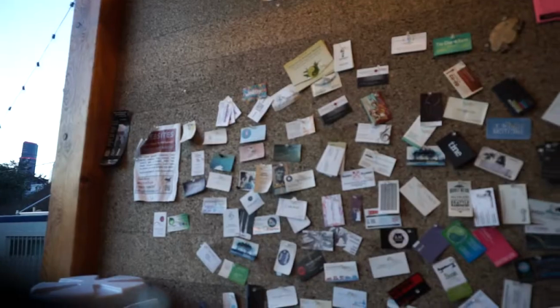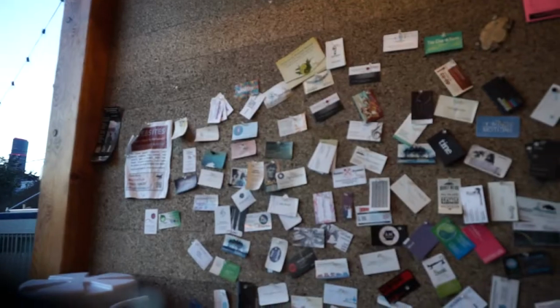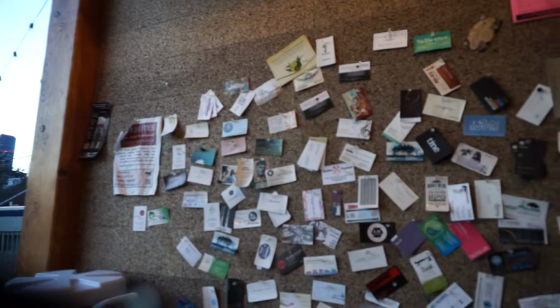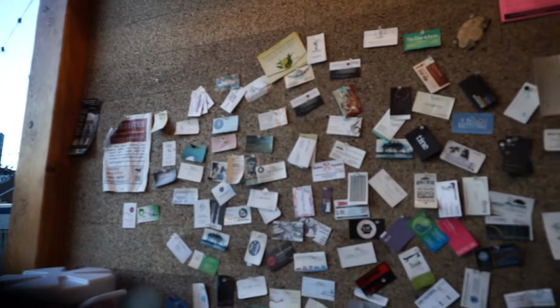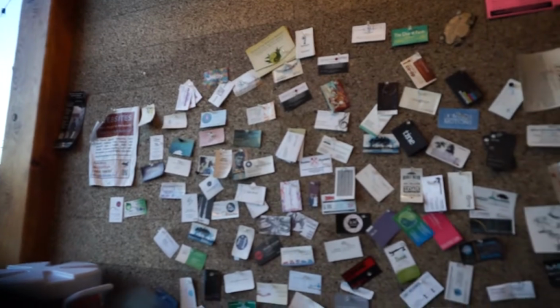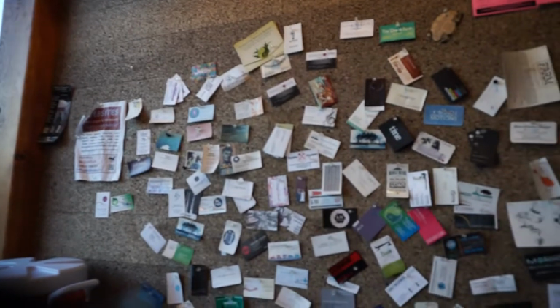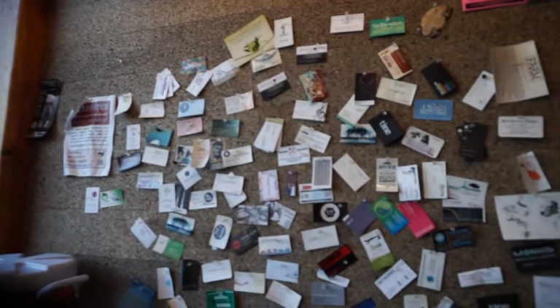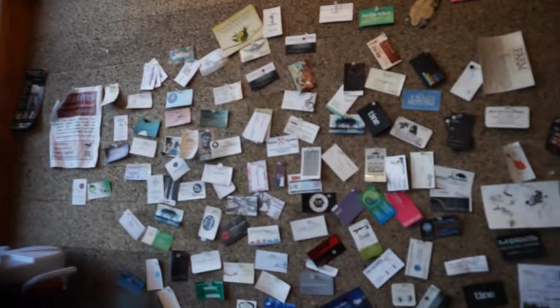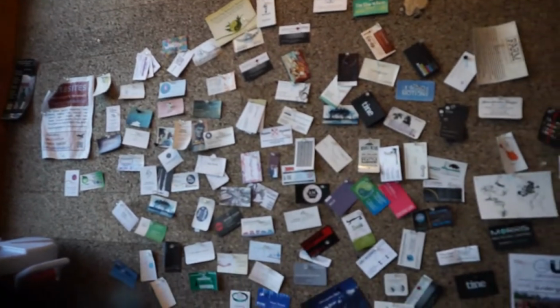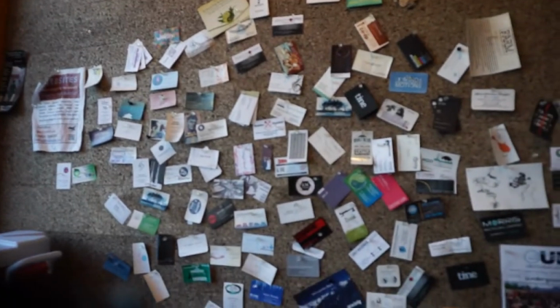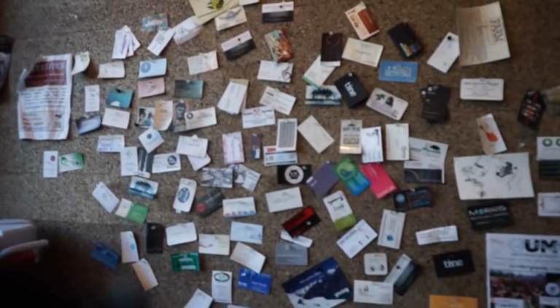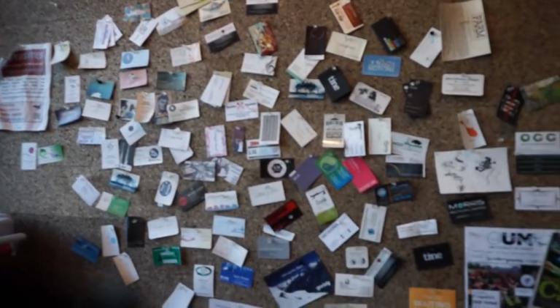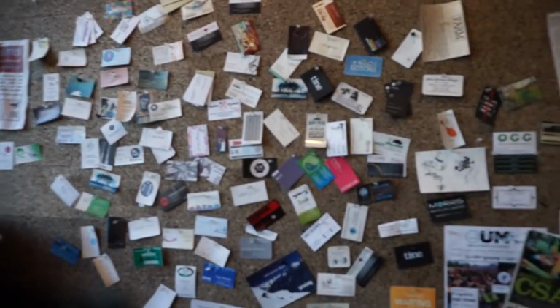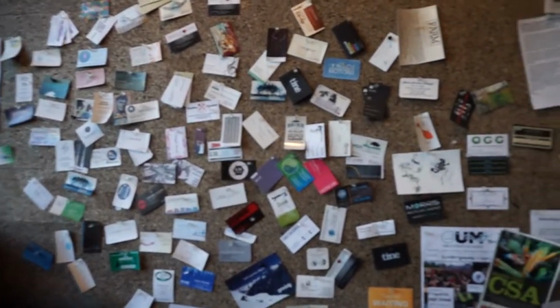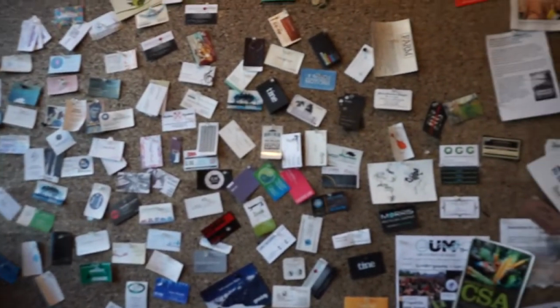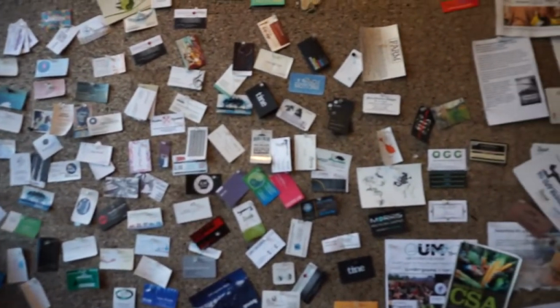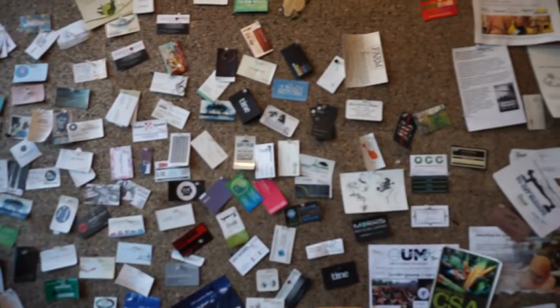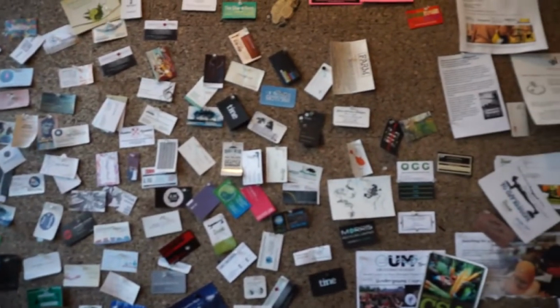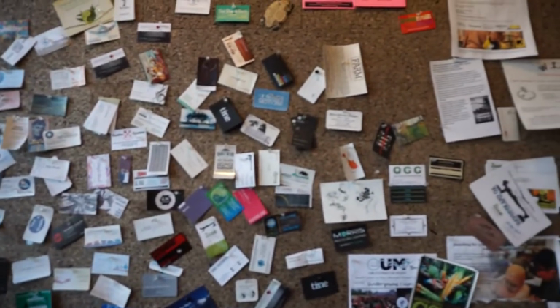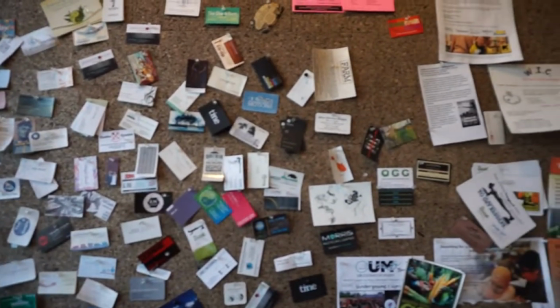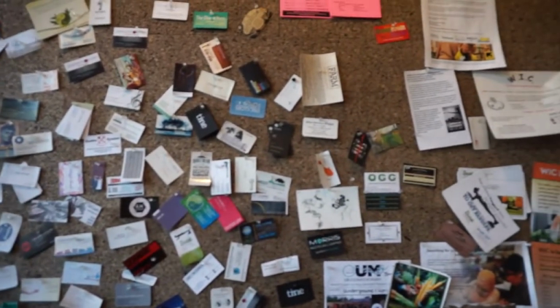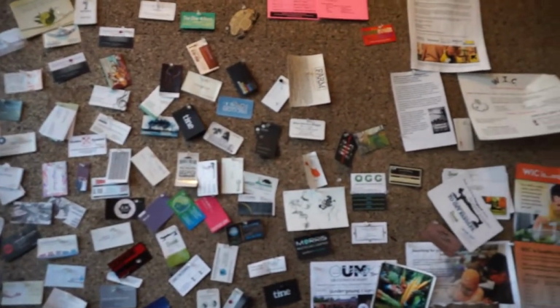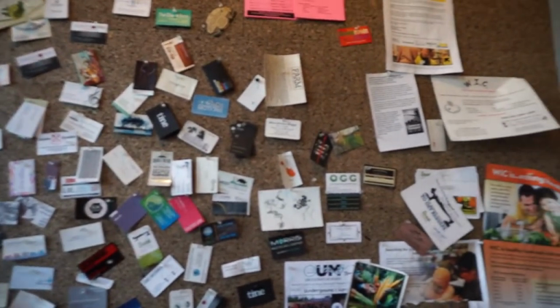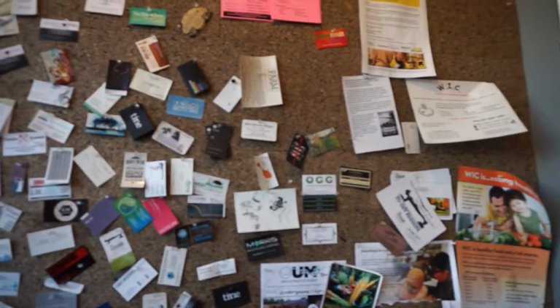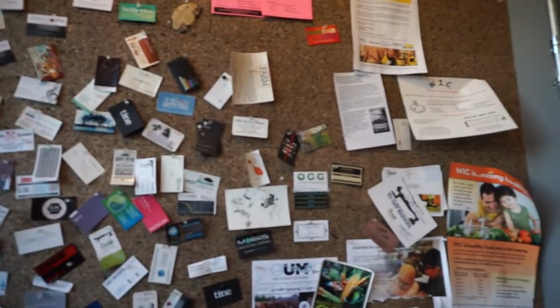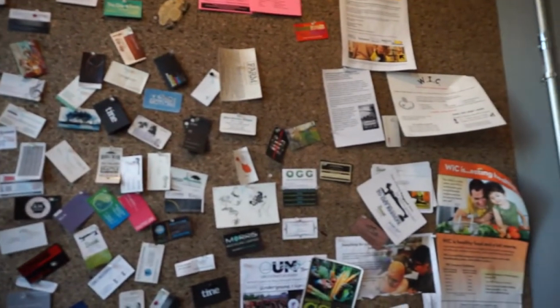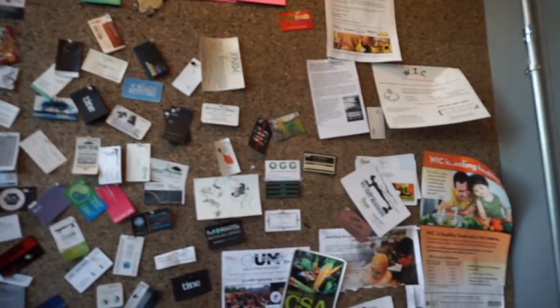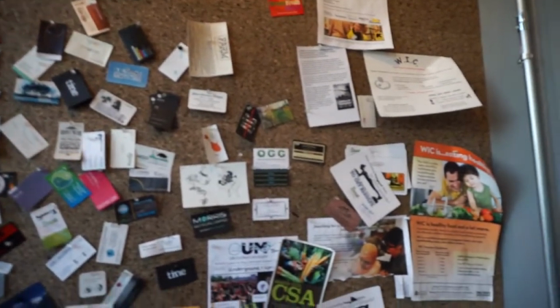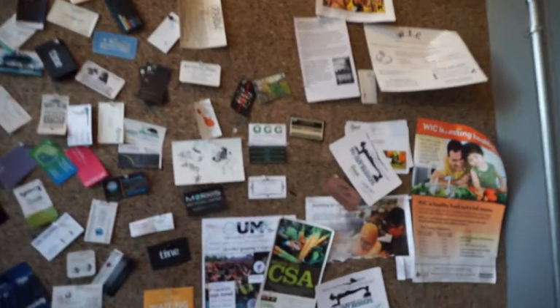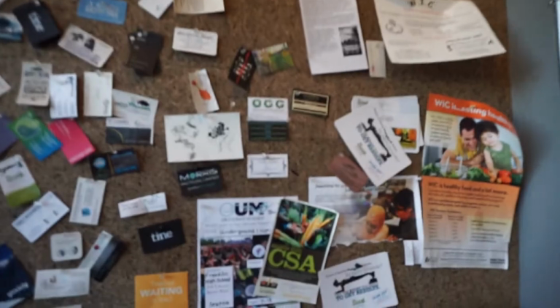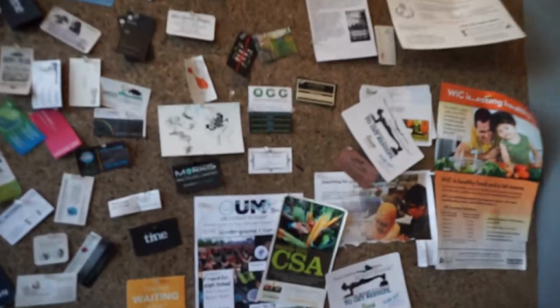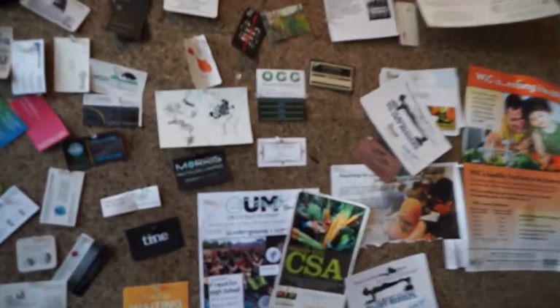Humble Pie really cares about its community, as every time I am here this wall is always filled with events and groups you can join in Seattle.